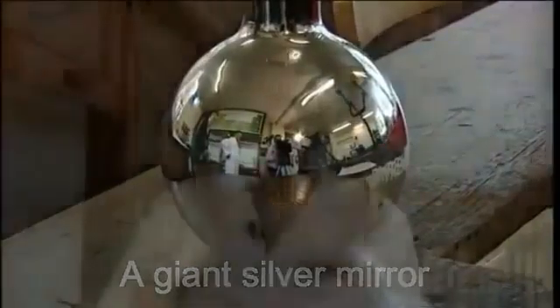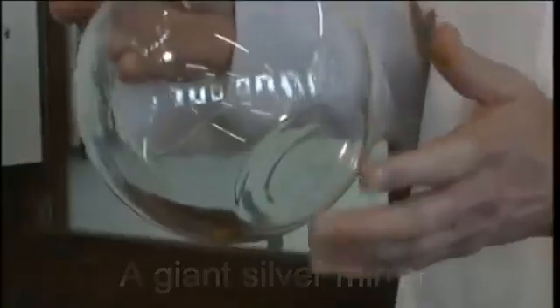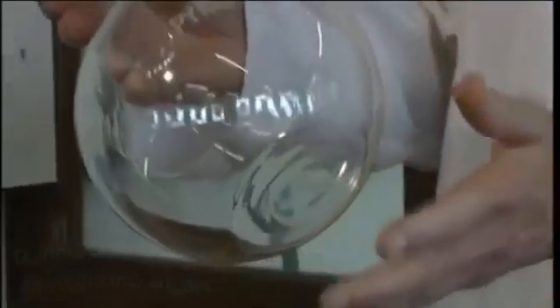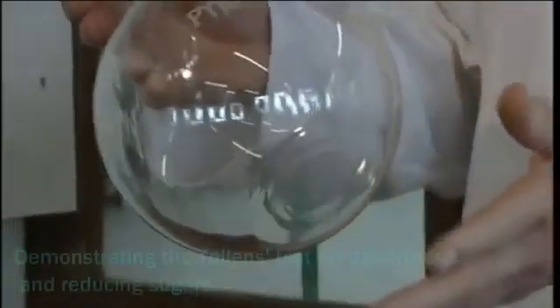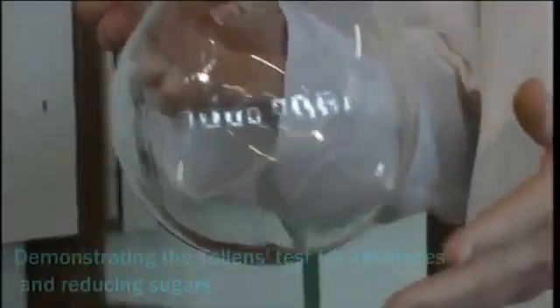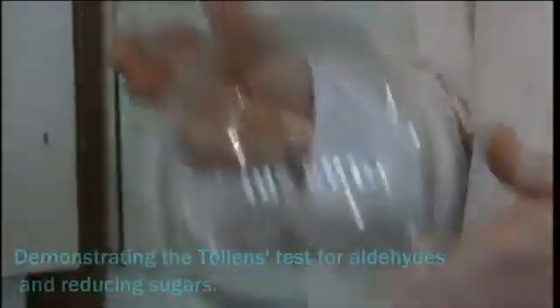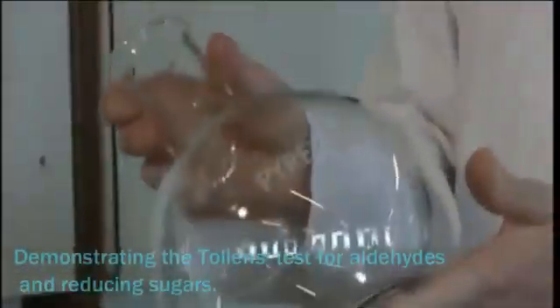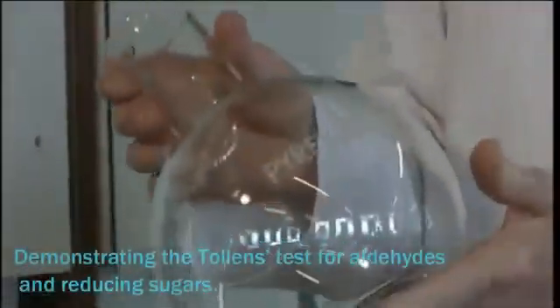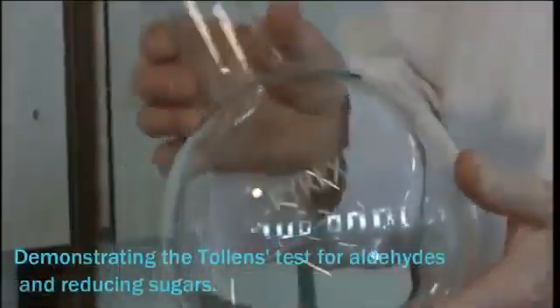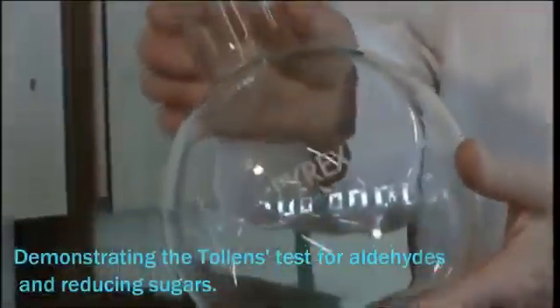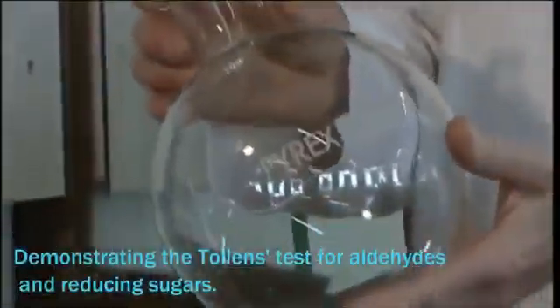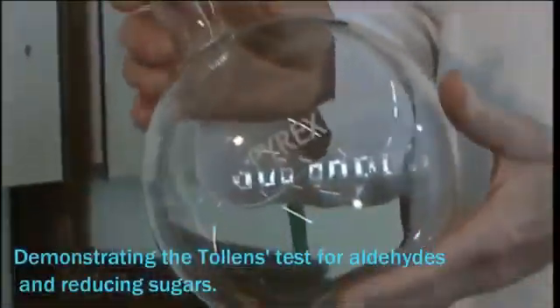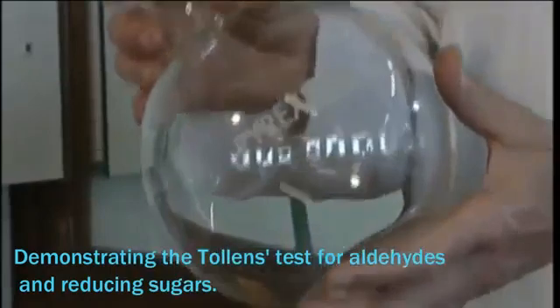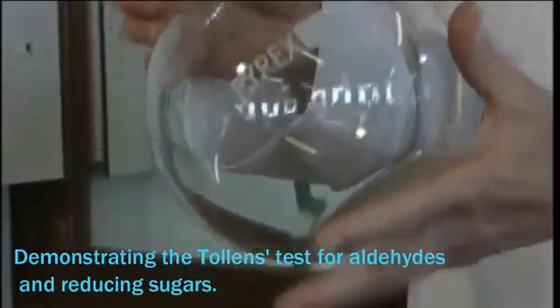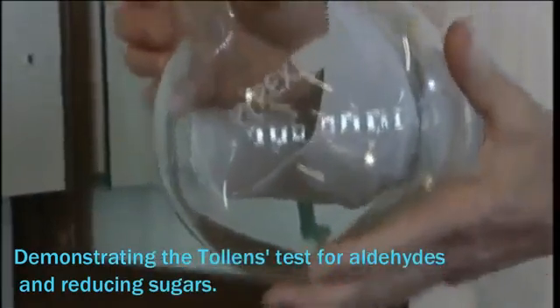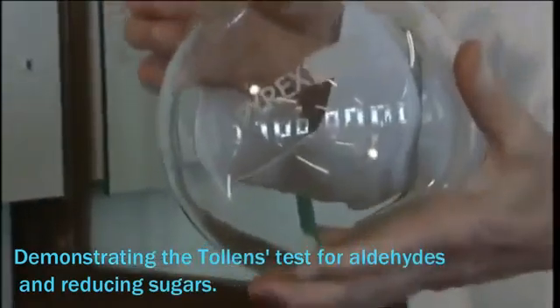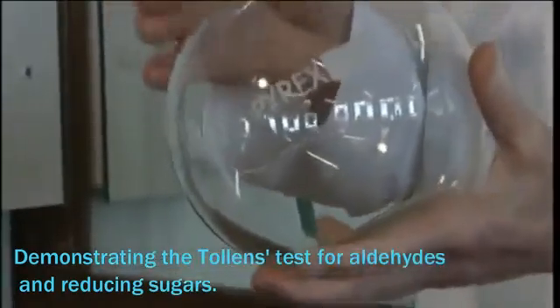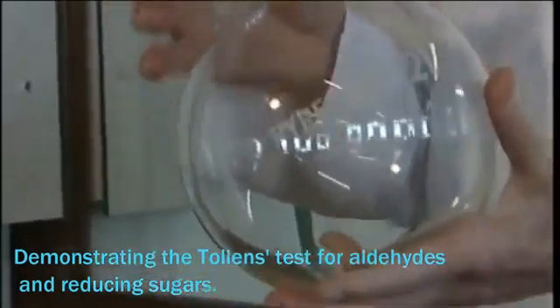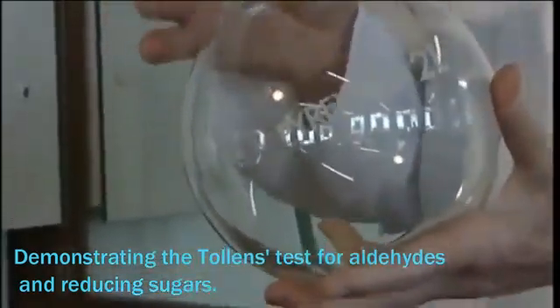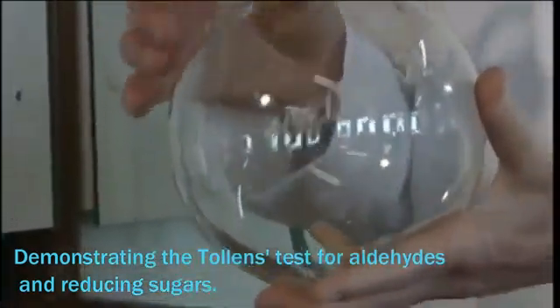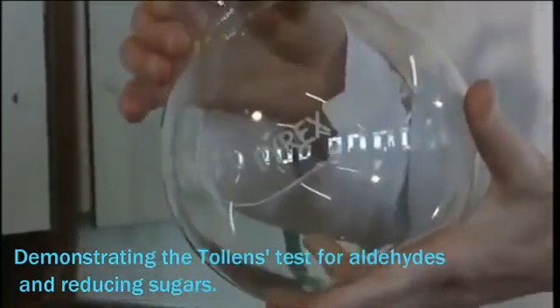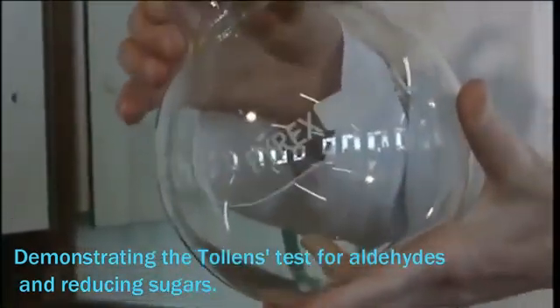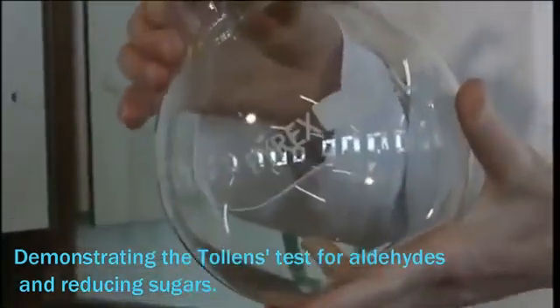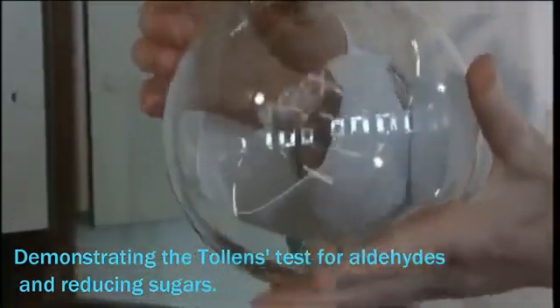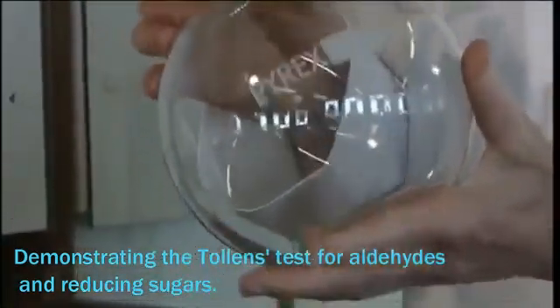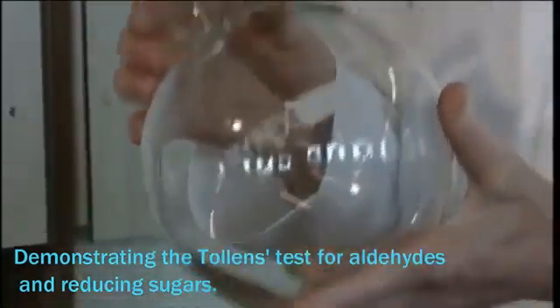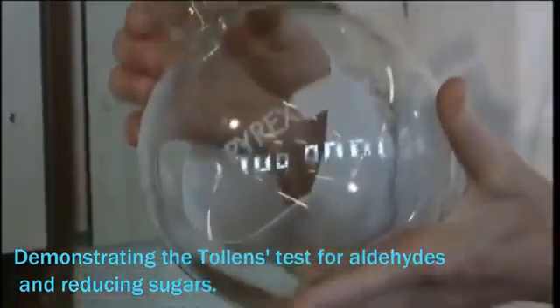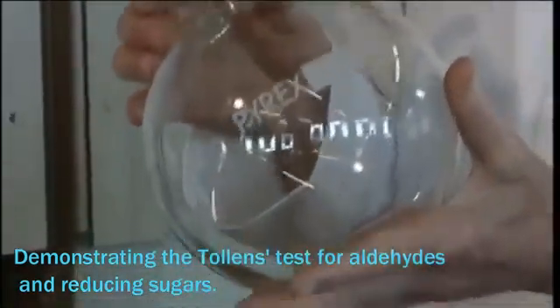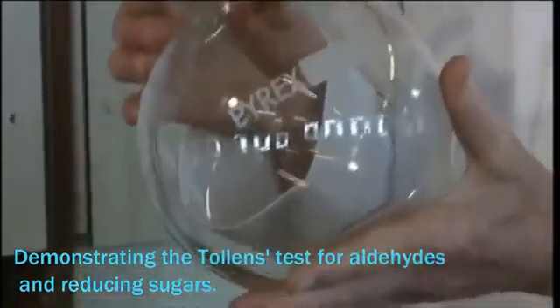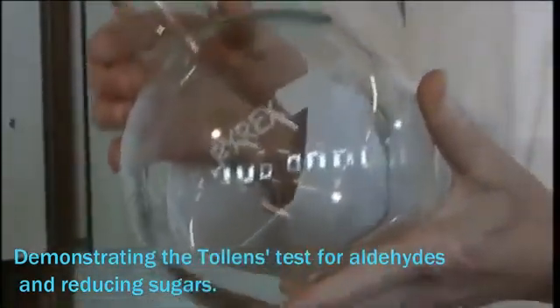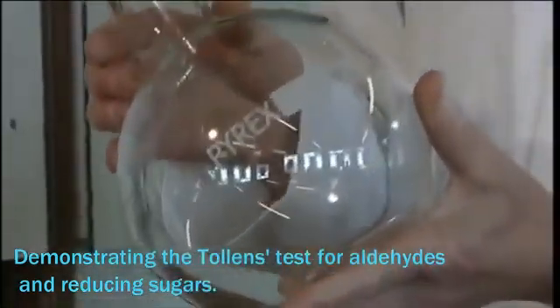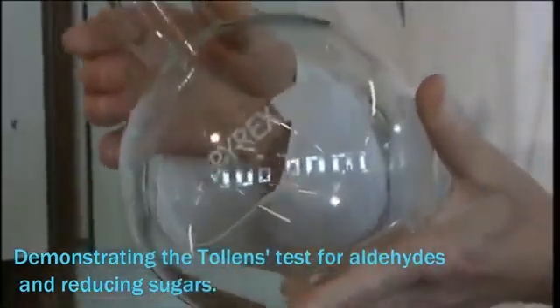The most important thing to remember about this experiment is the flask must be scrupulously clean if we are to get a good silver mirror.